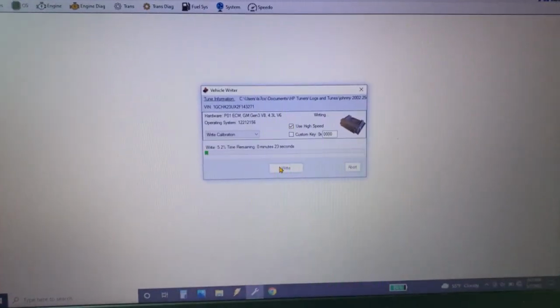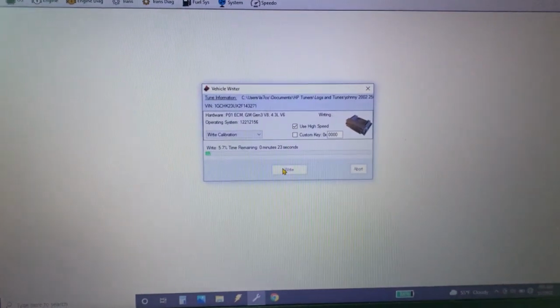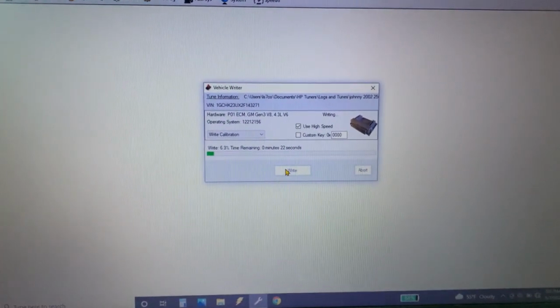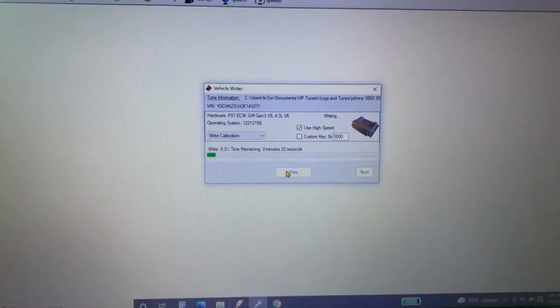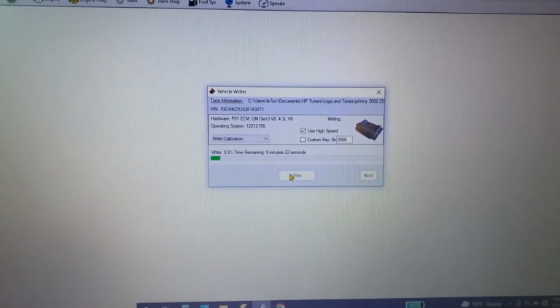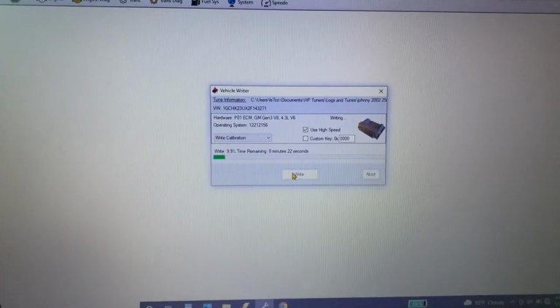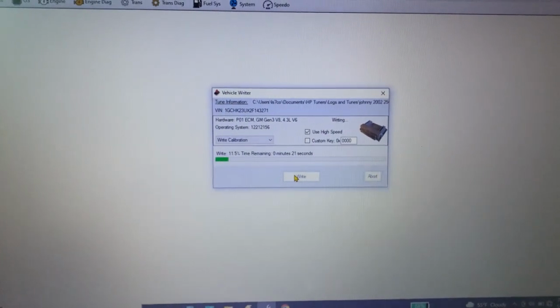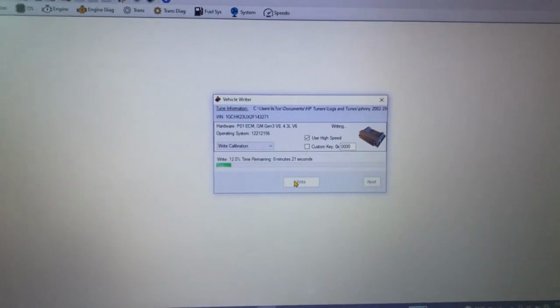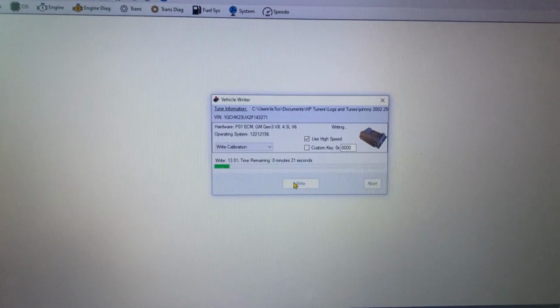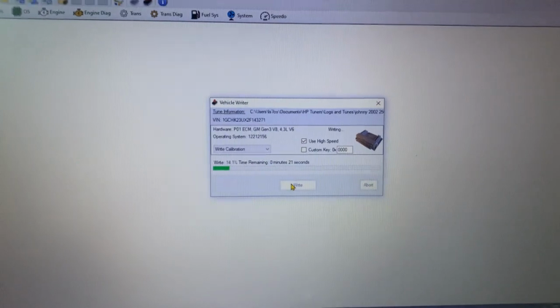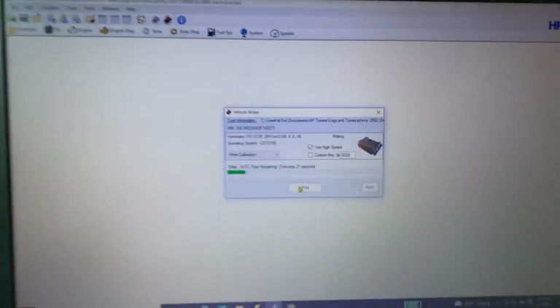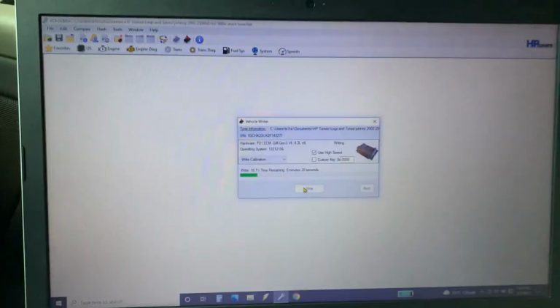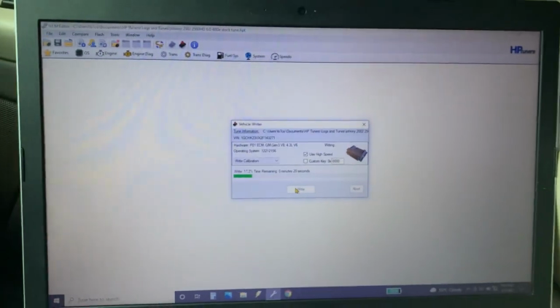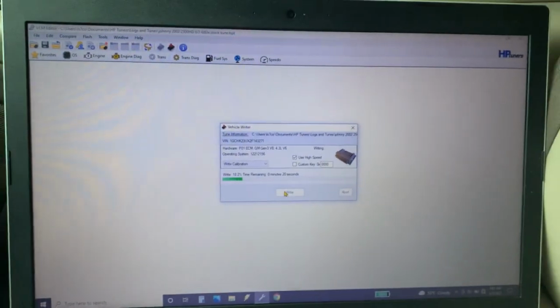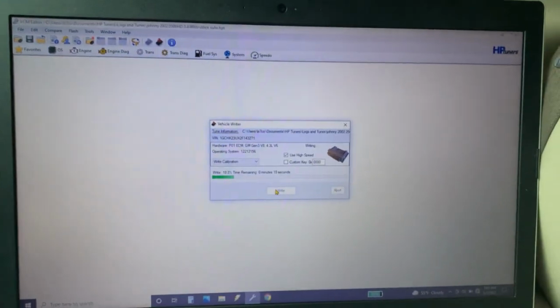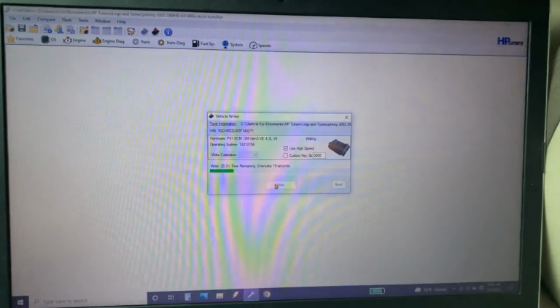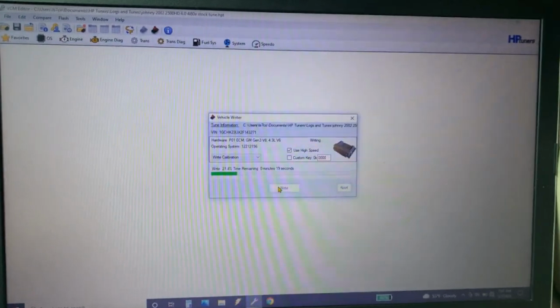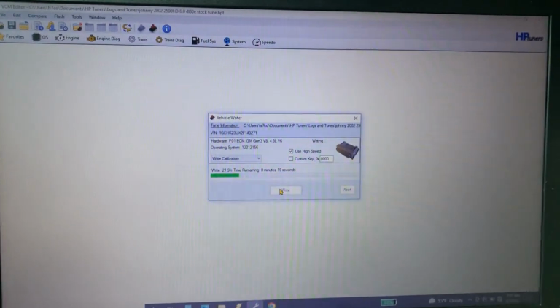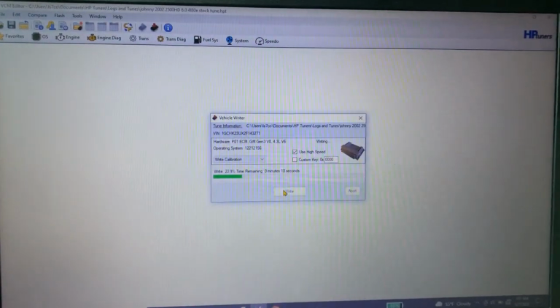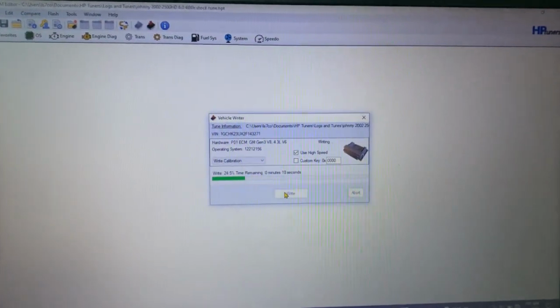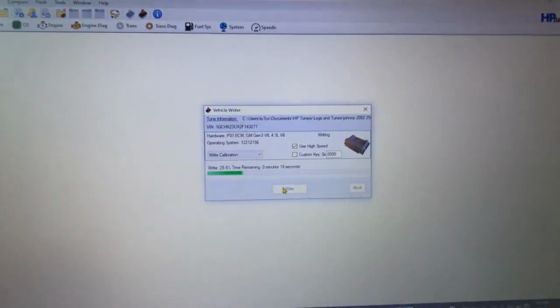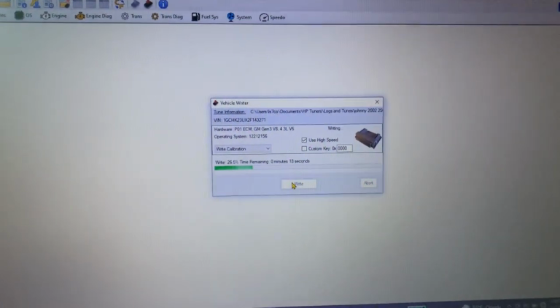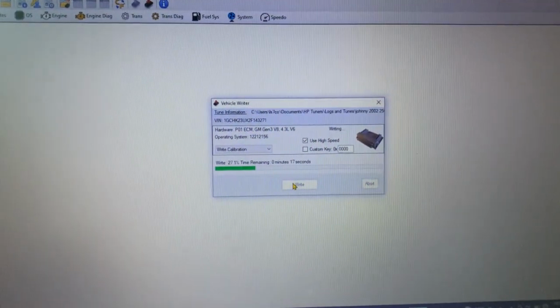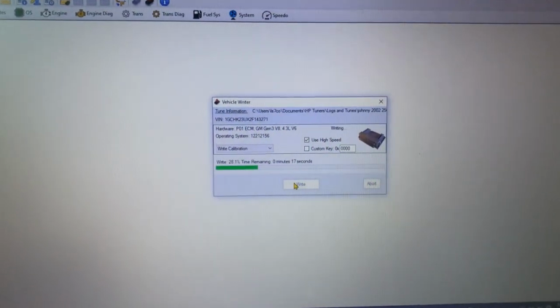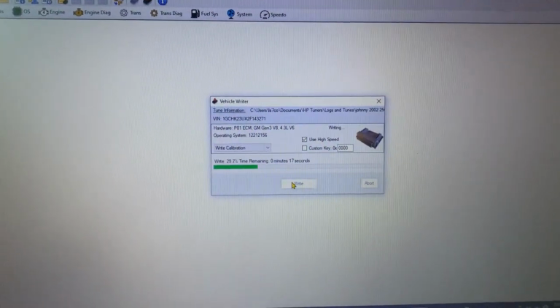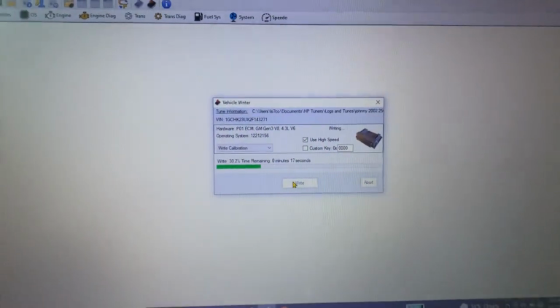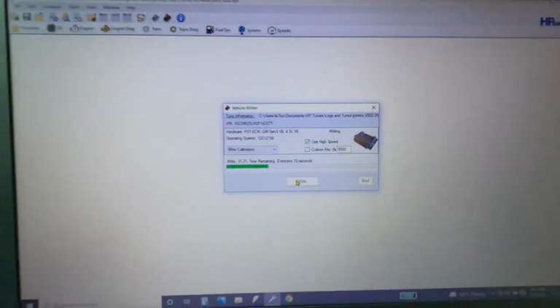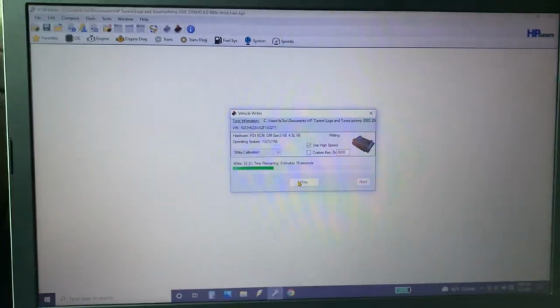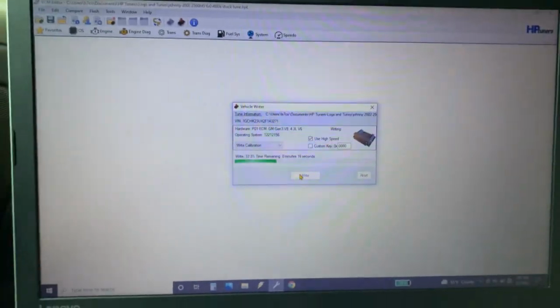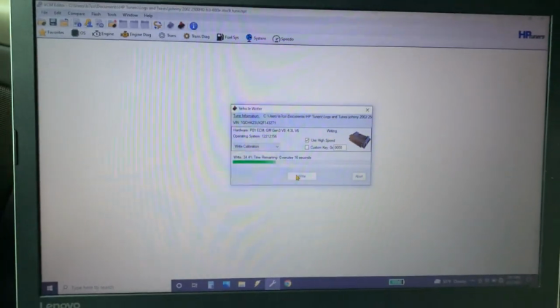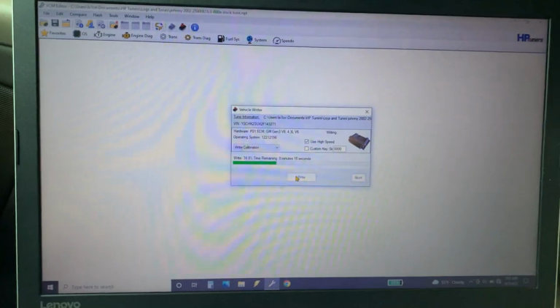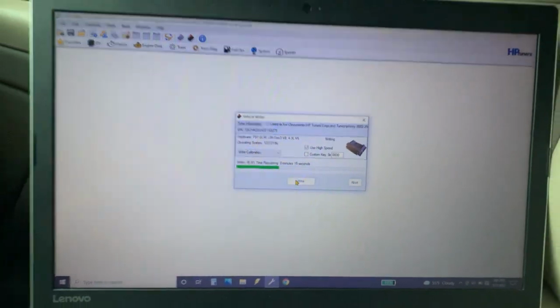Loading the stock tune back in. It'll be hilarious if it's actually faster with the stock tune, but we'll see here in just a second.